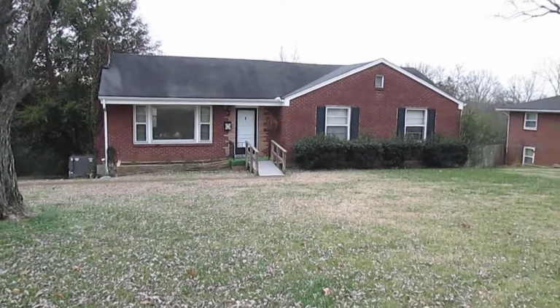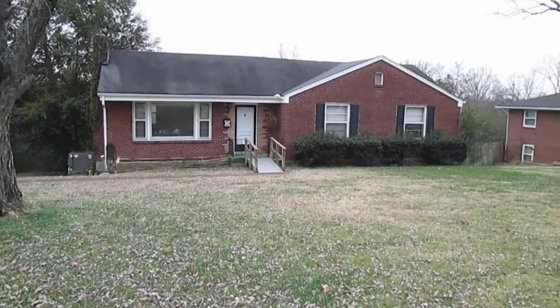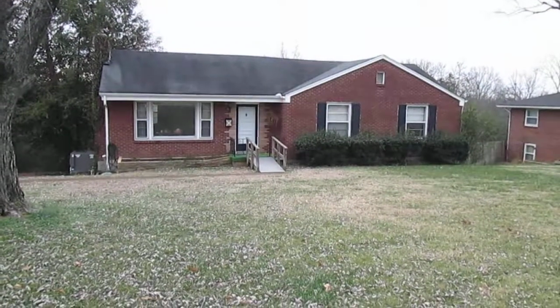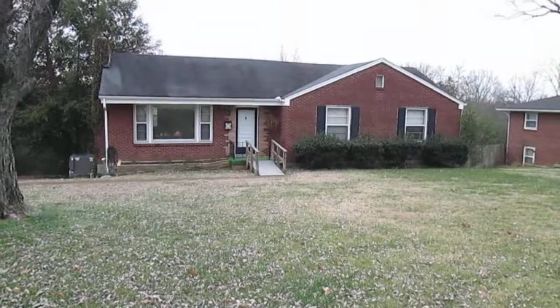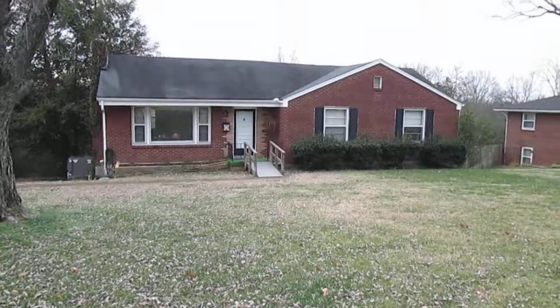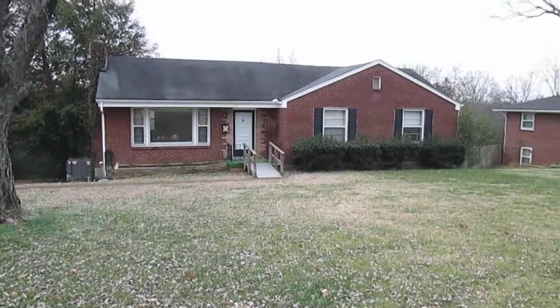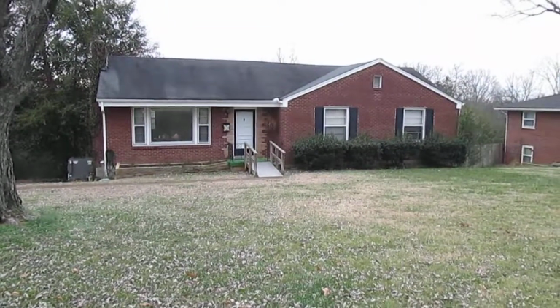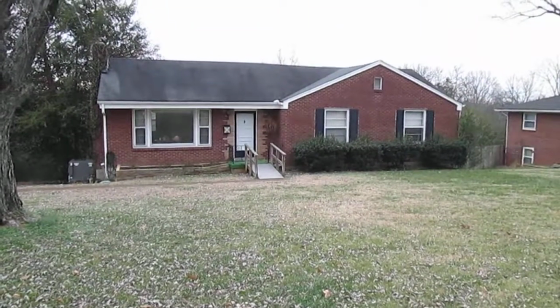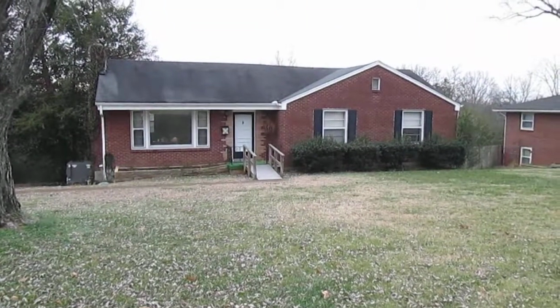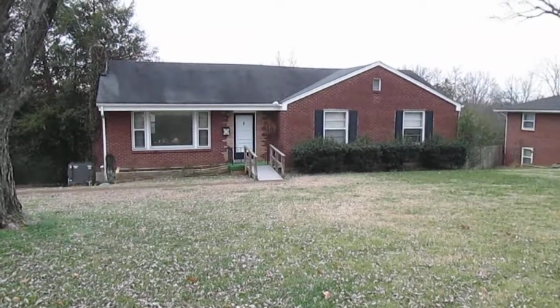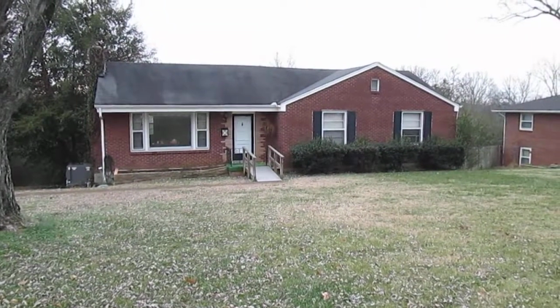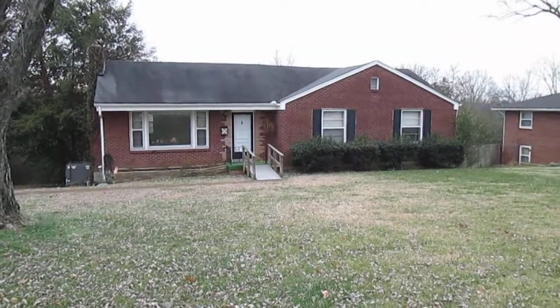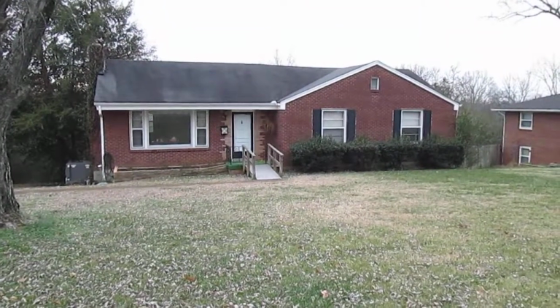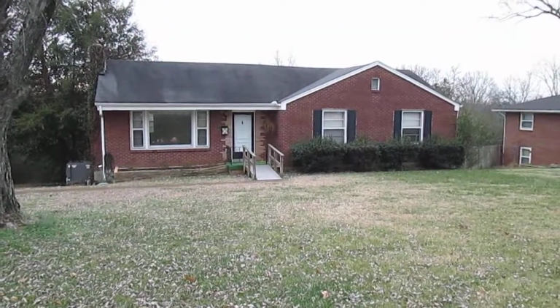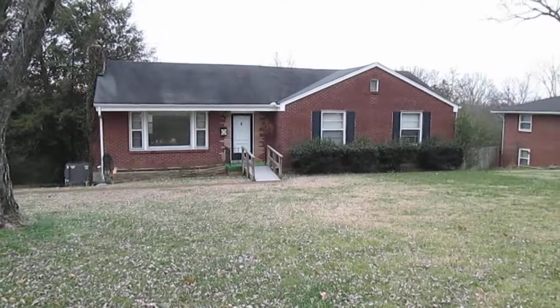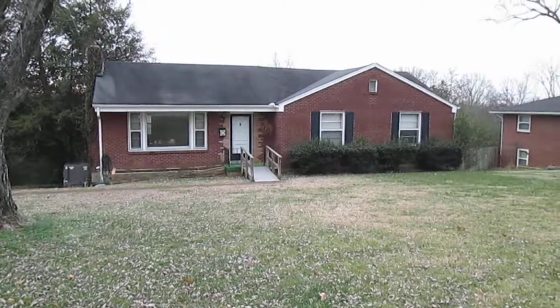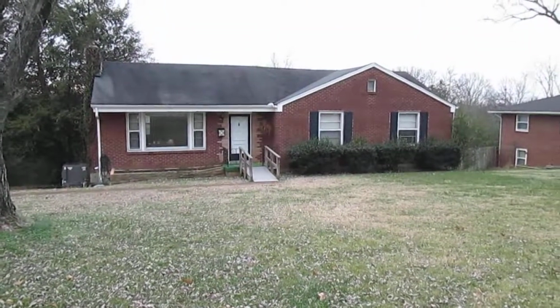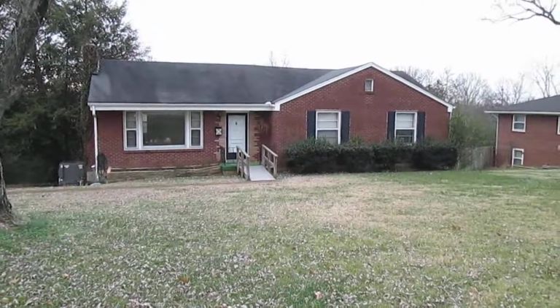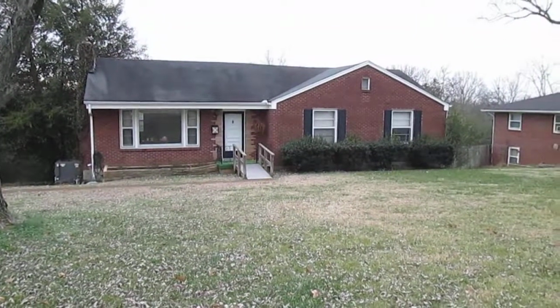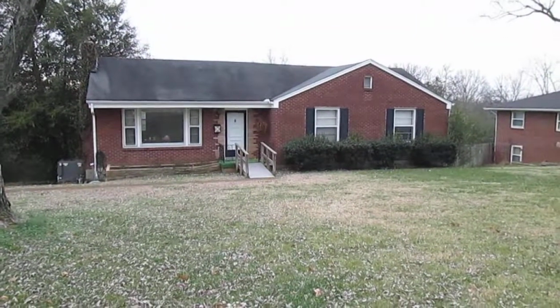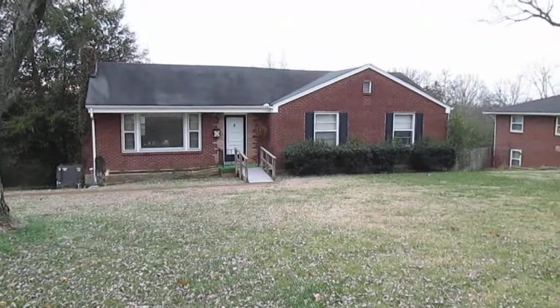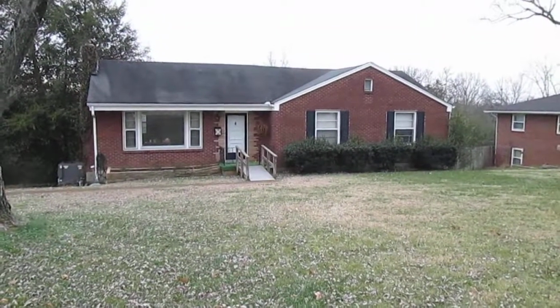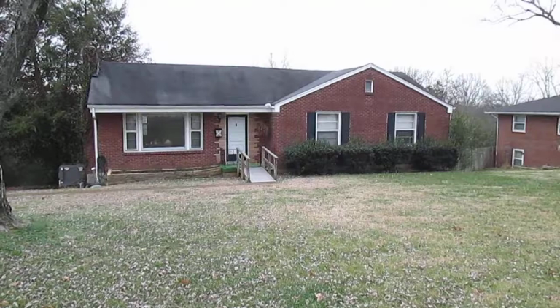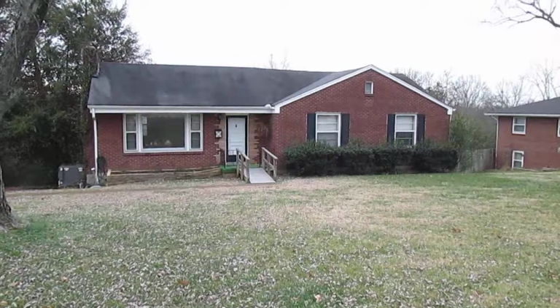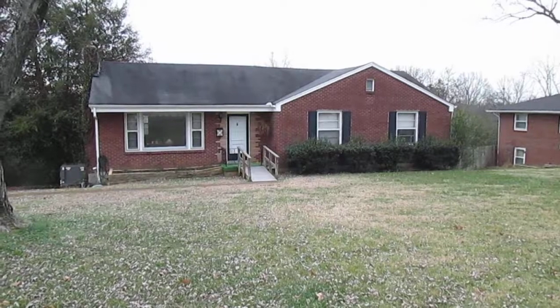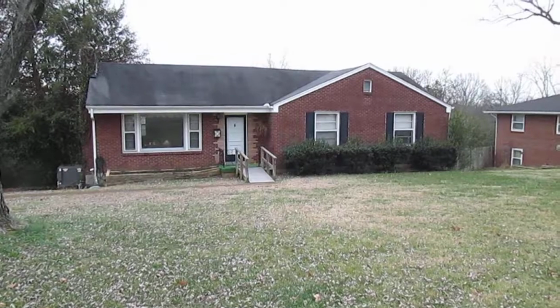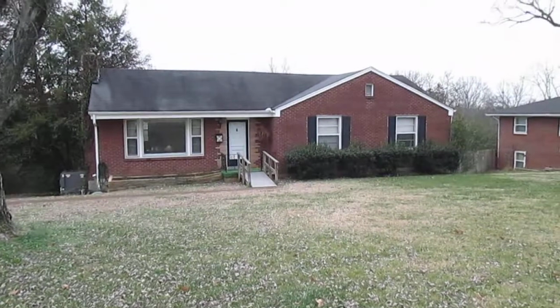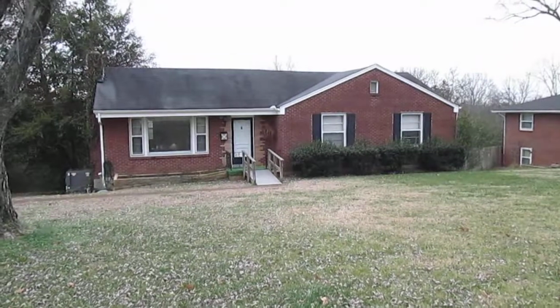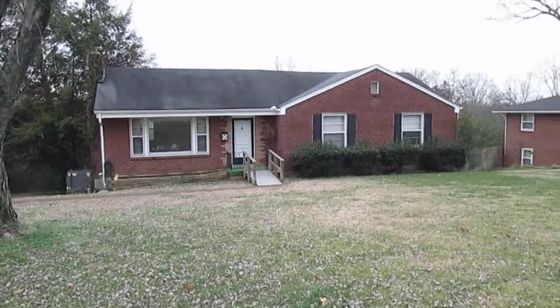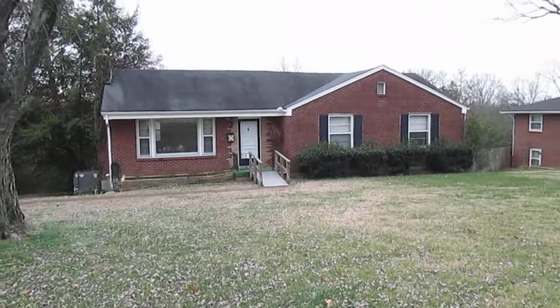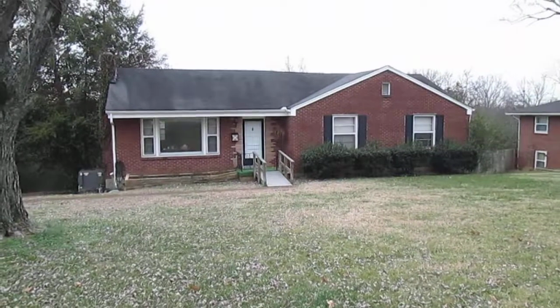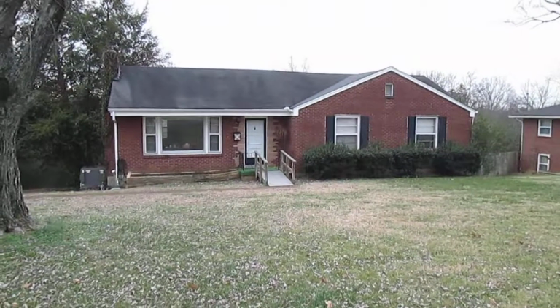Hello, Craig Stahl here with RodeyRealEstate.com and MiddleTNHomeBuyers.com.